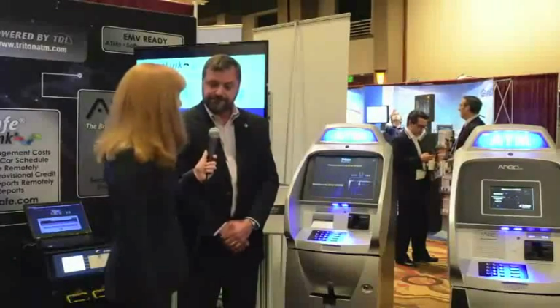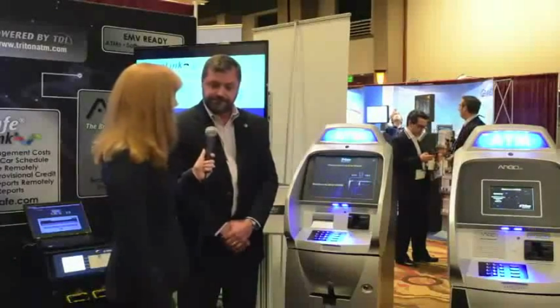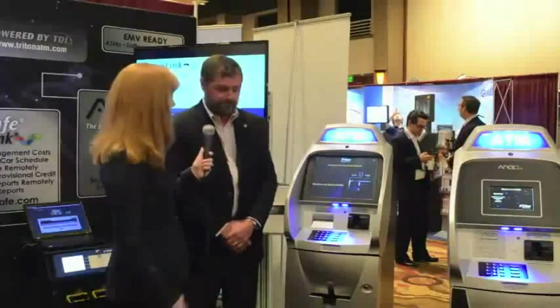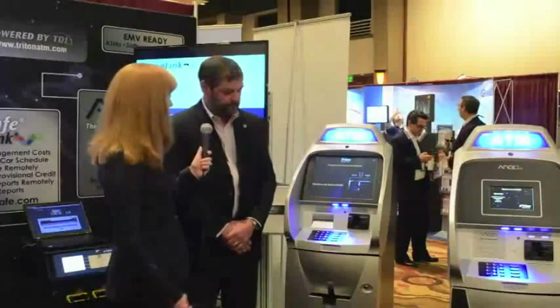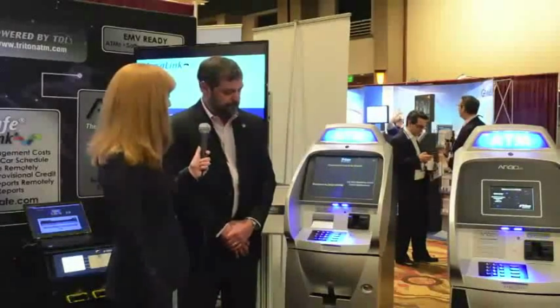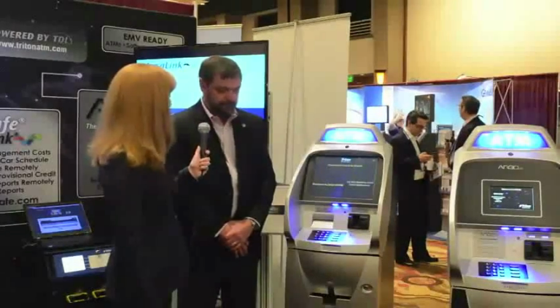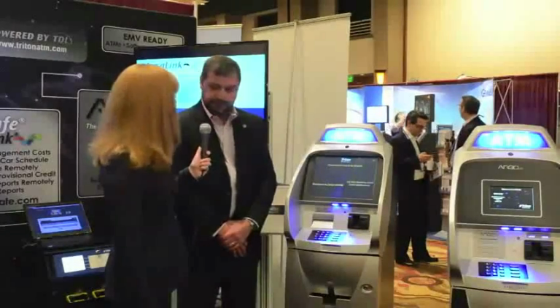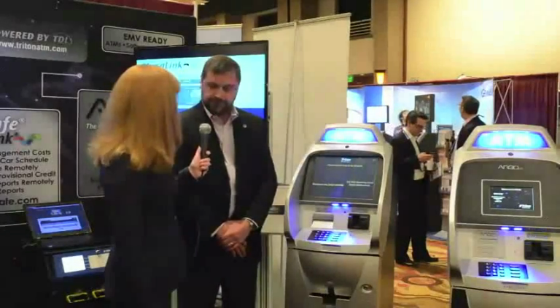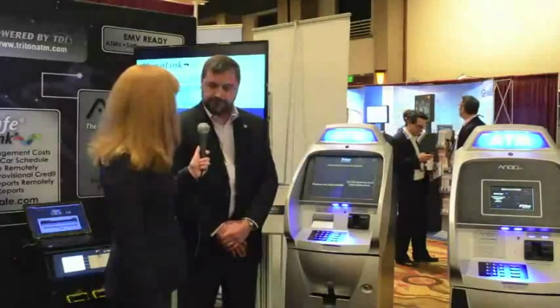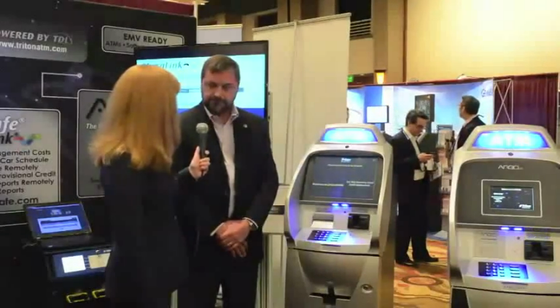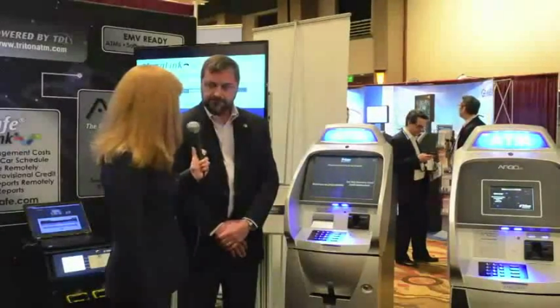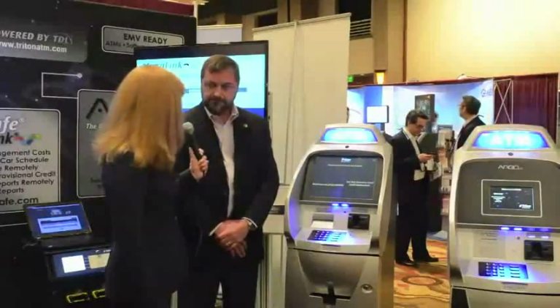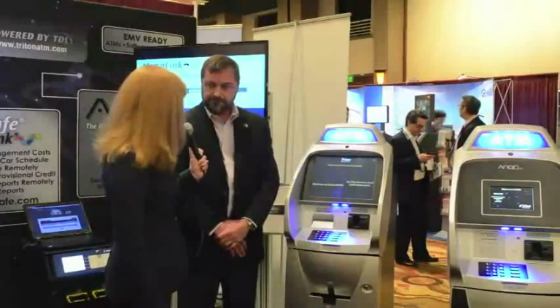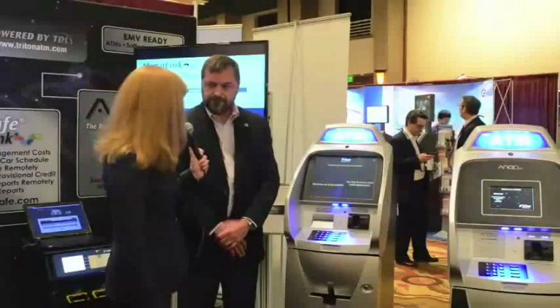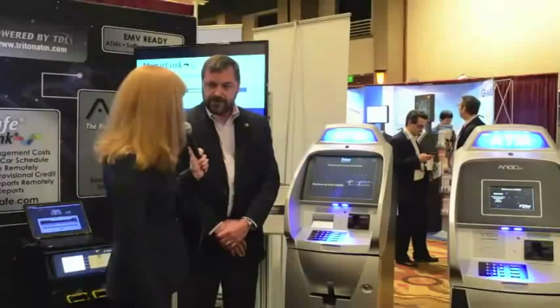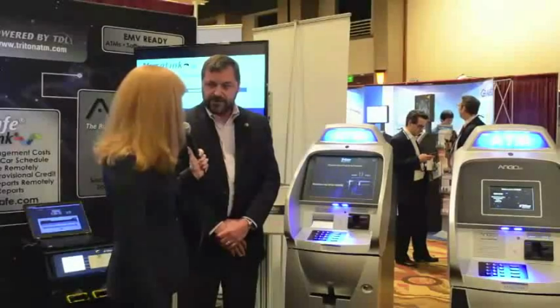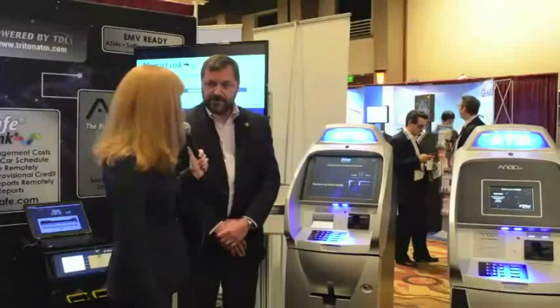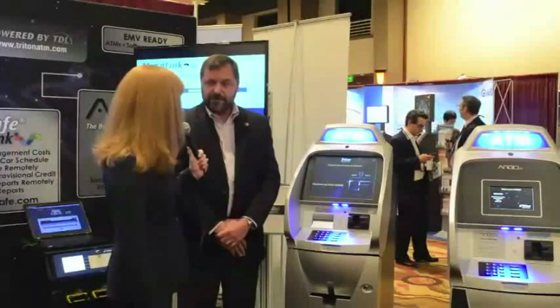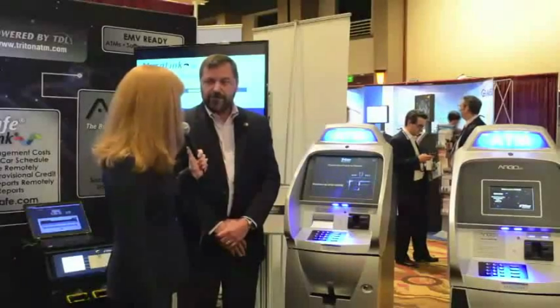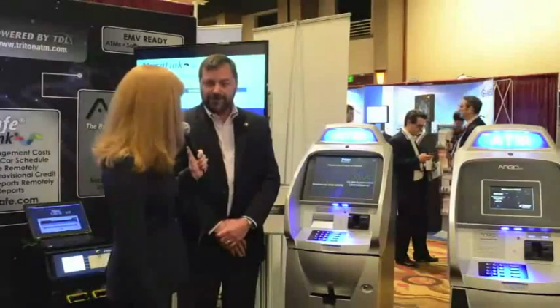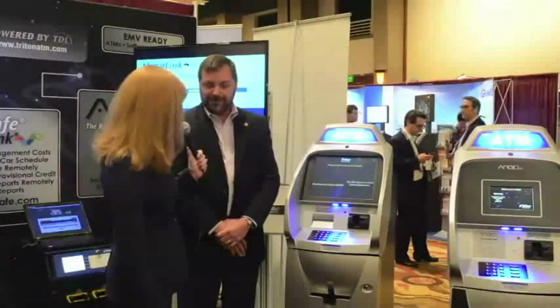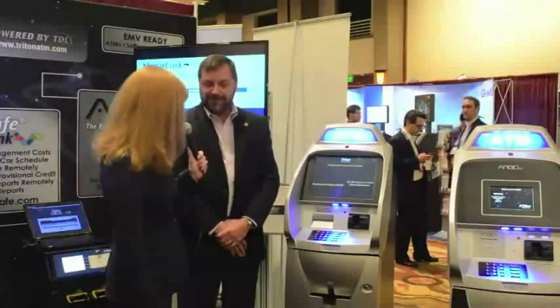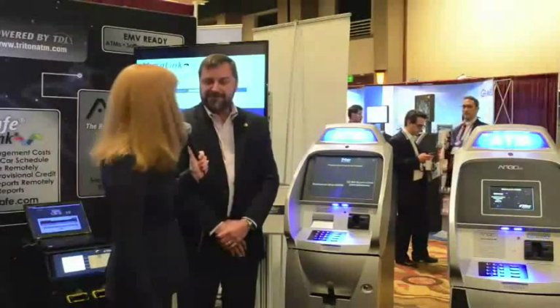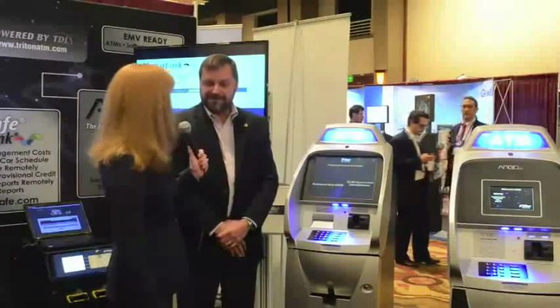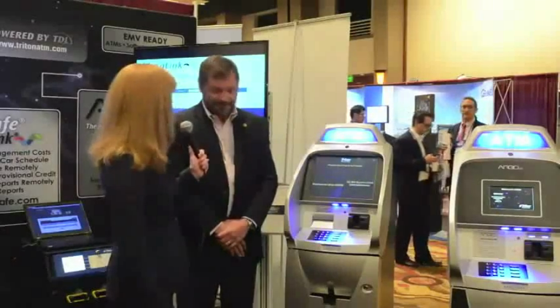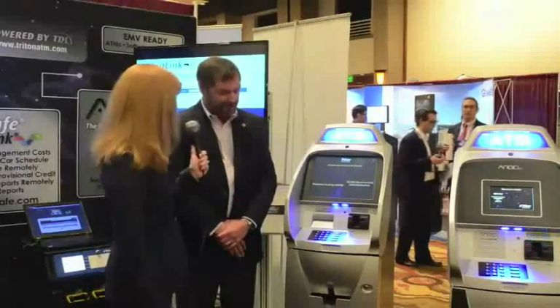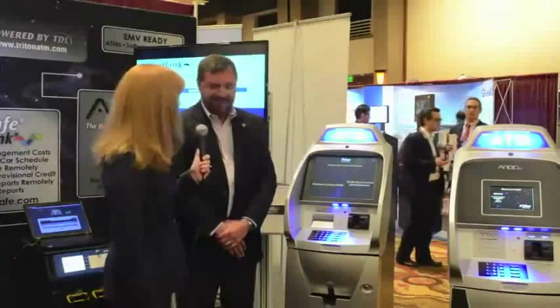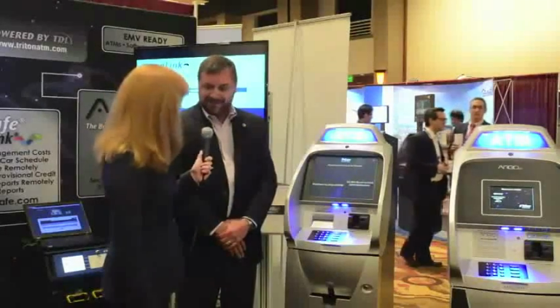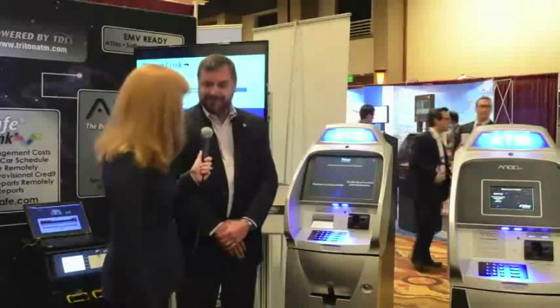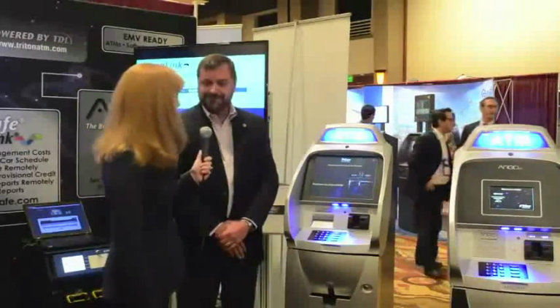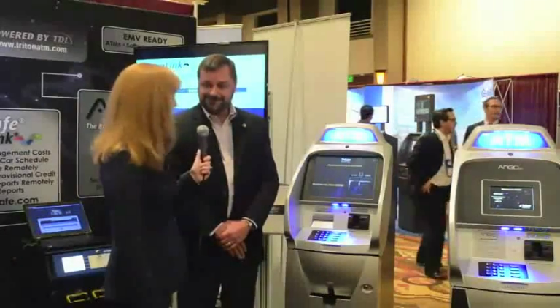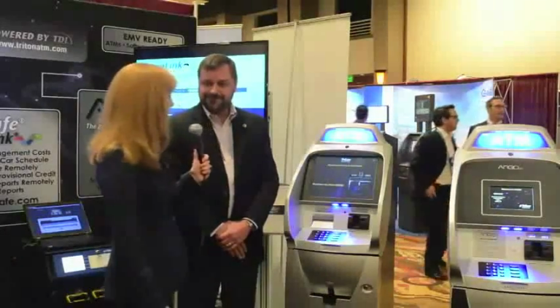And I understand you also have an NFC machine that you'll be showing us this afternoon. We do have an NFC — yes, absolutely.